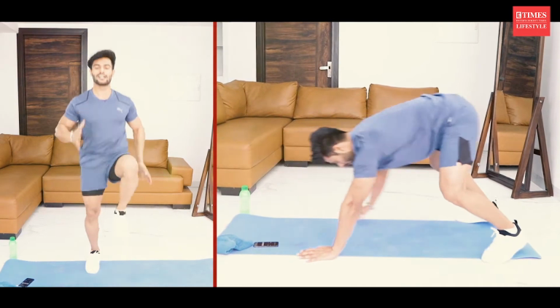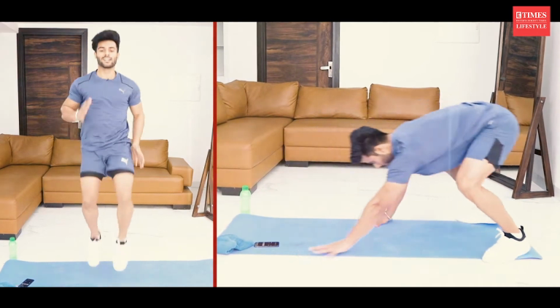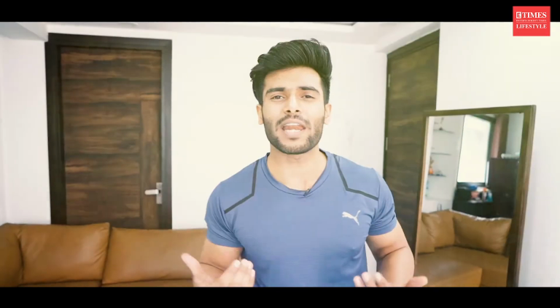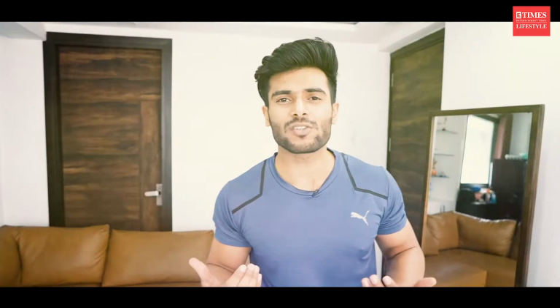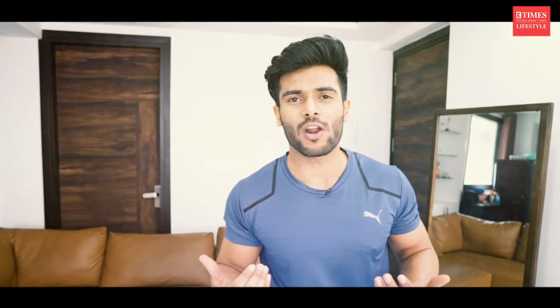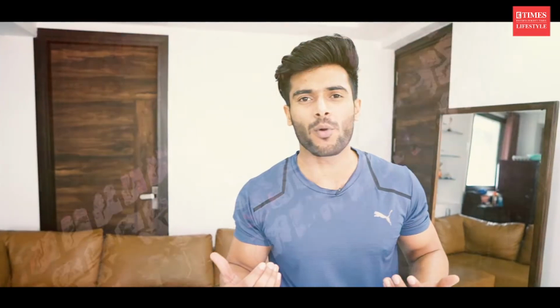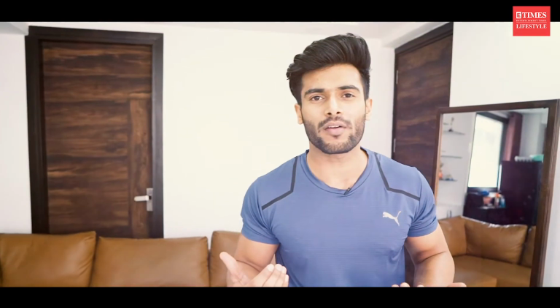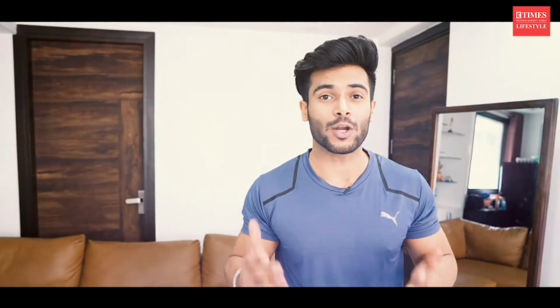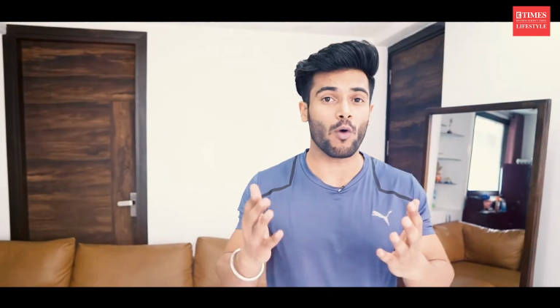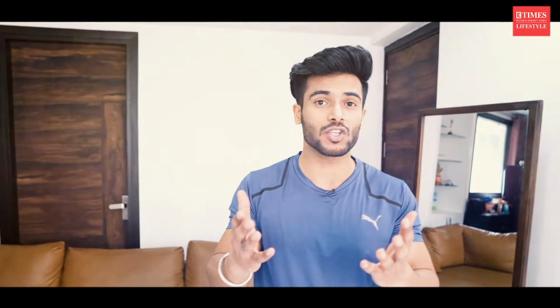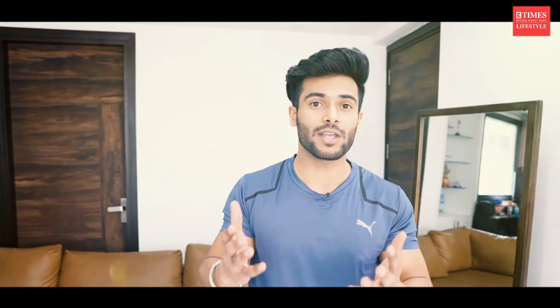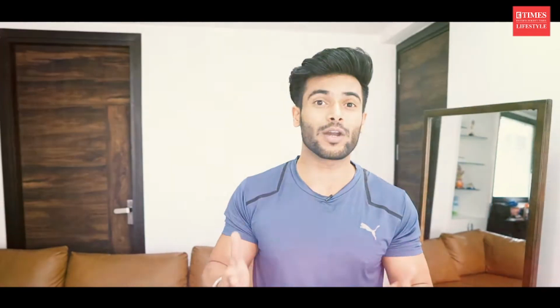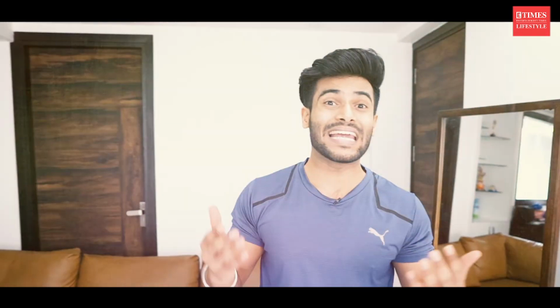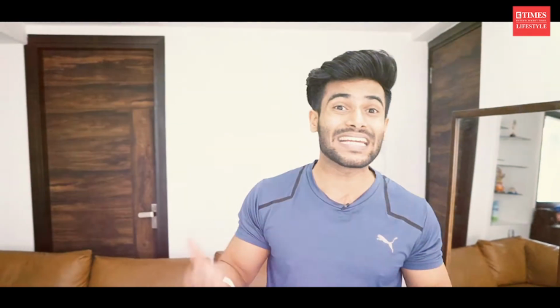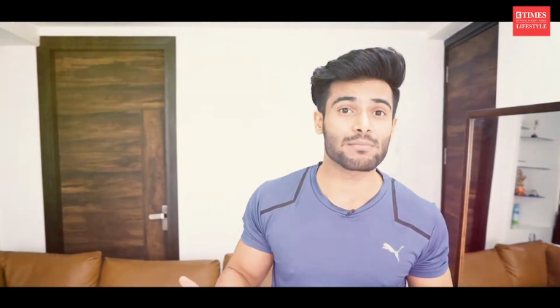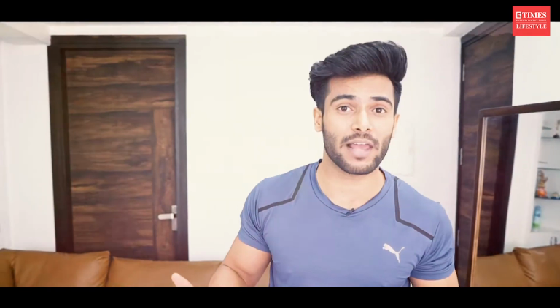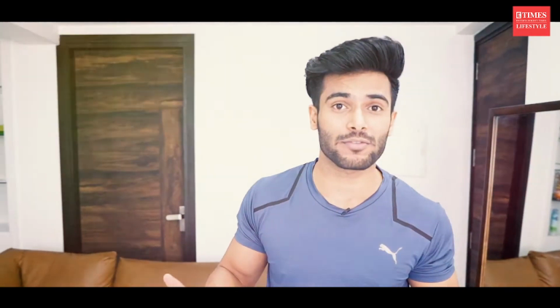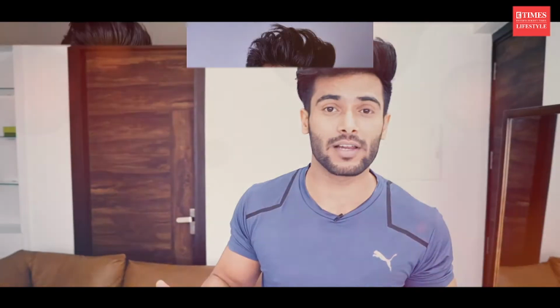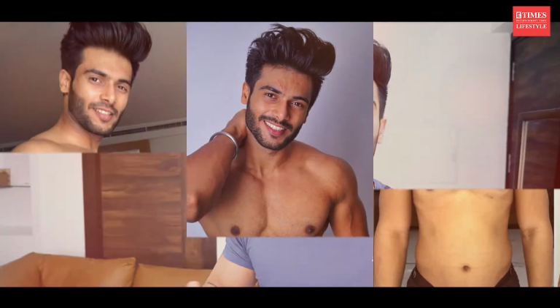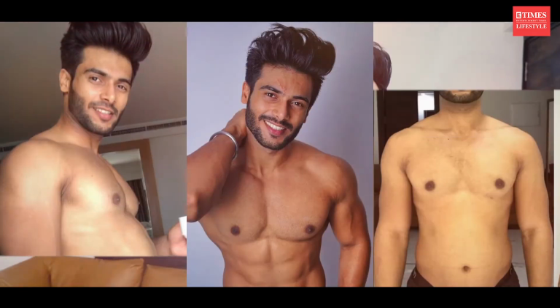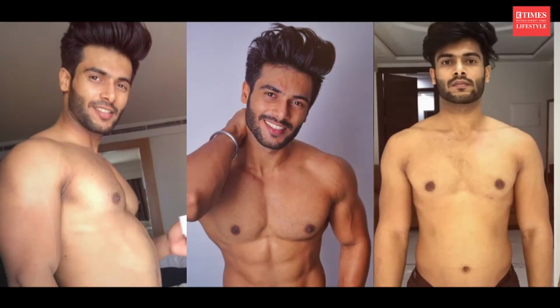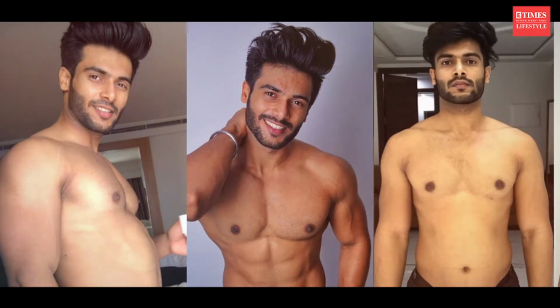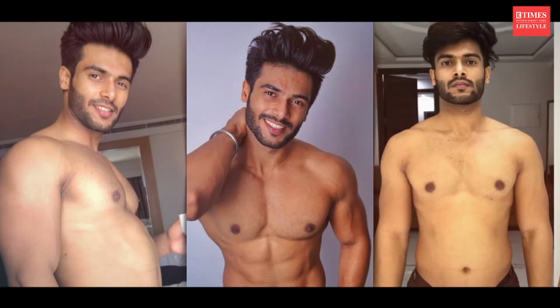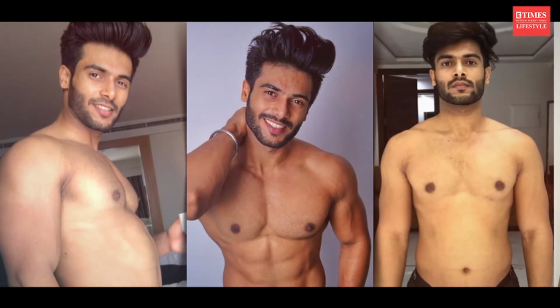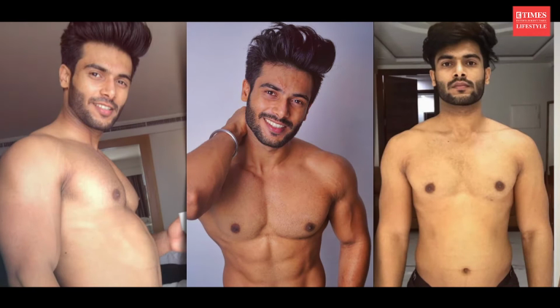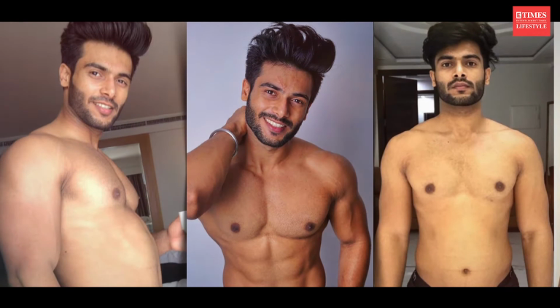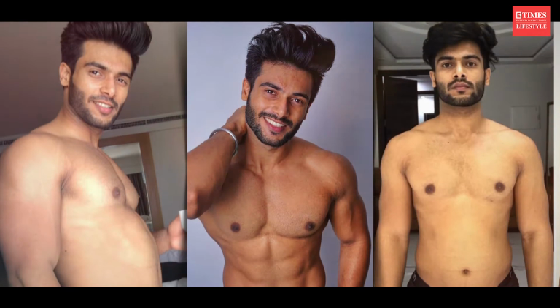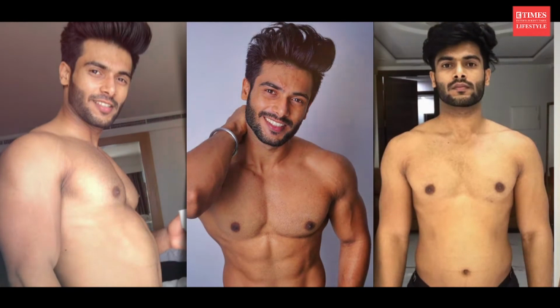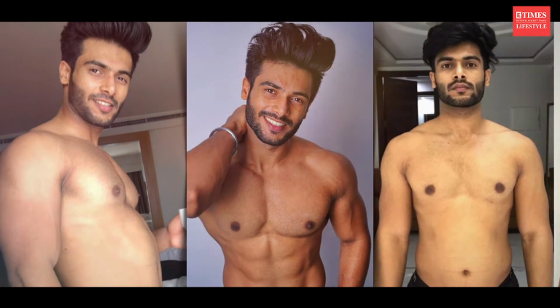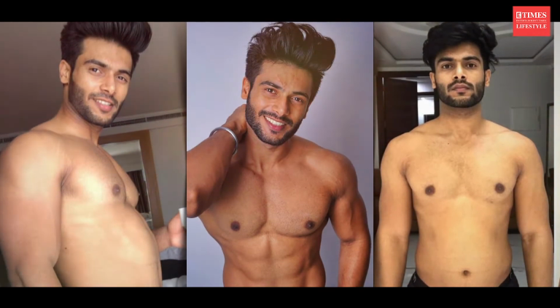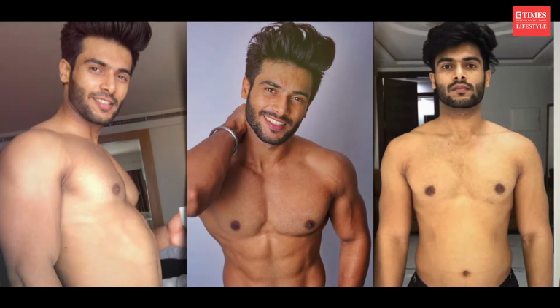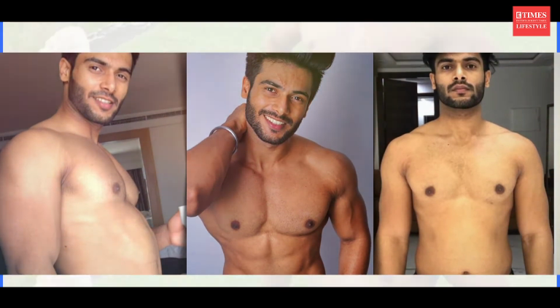My name is Goram Mulry and you're watching me on E-Times Lifestyle. So can you lose belly fat fast? Let's discuss.